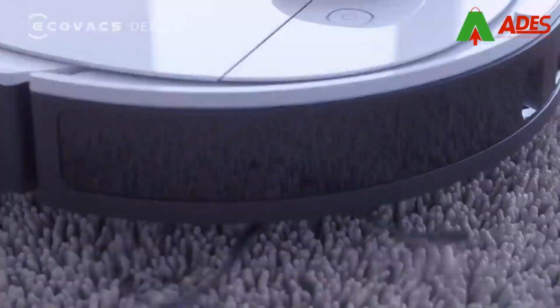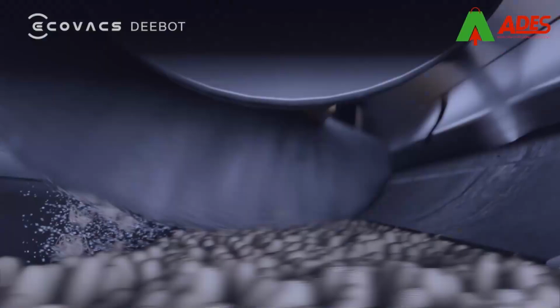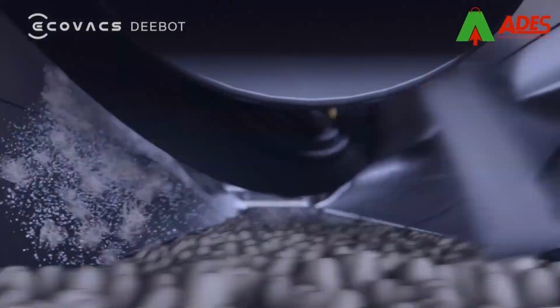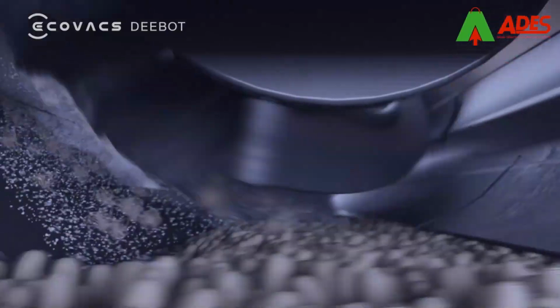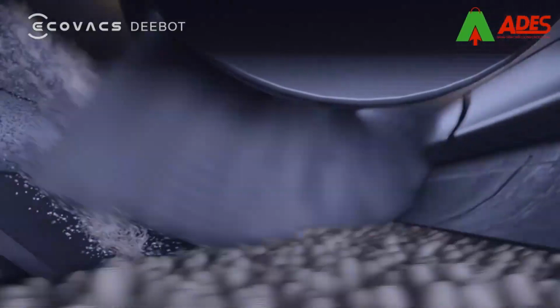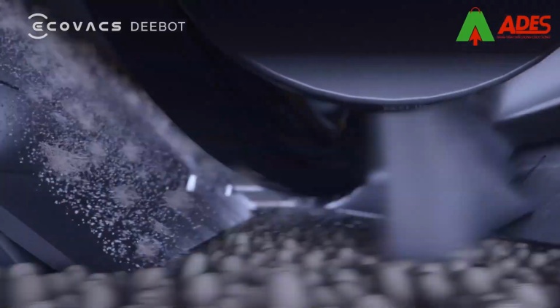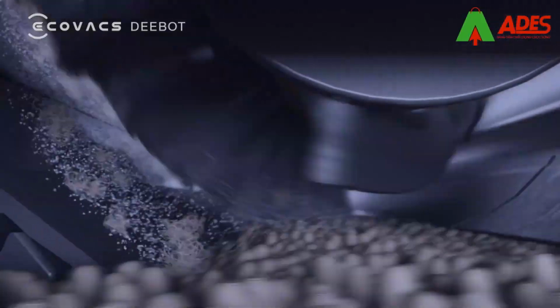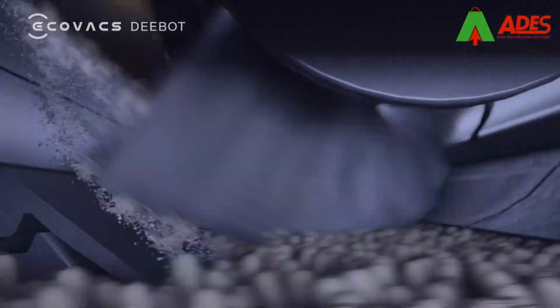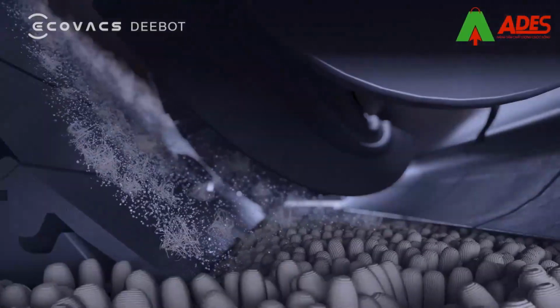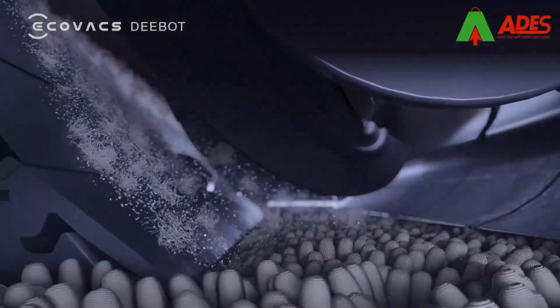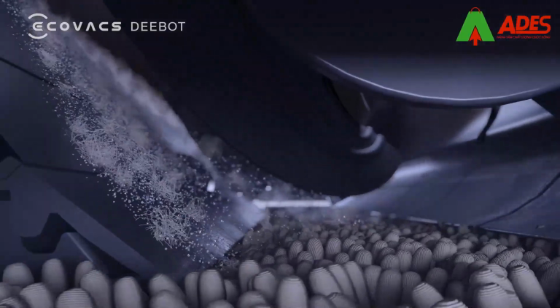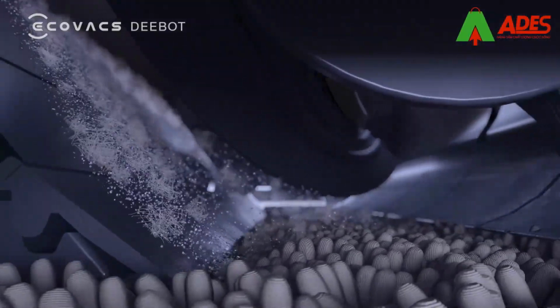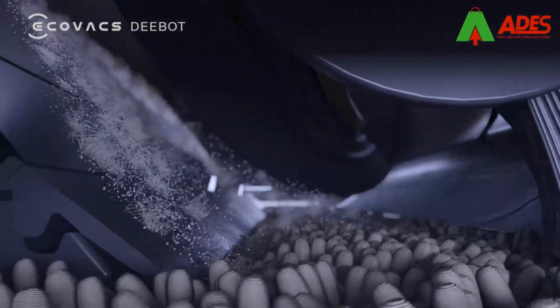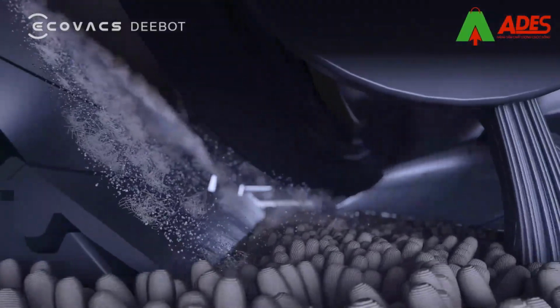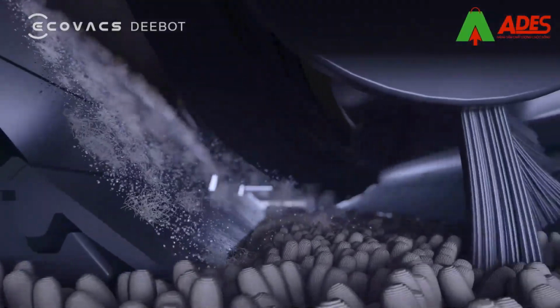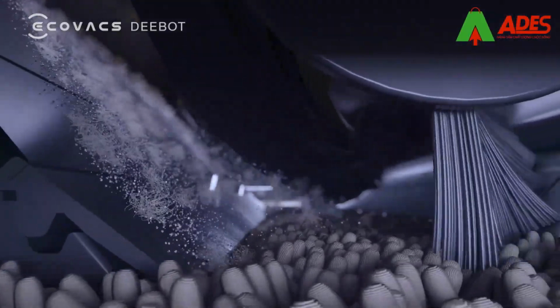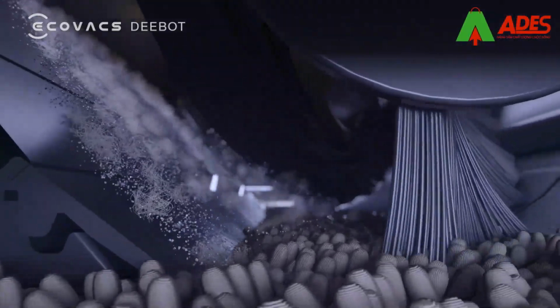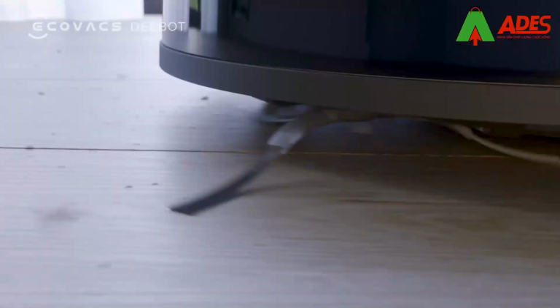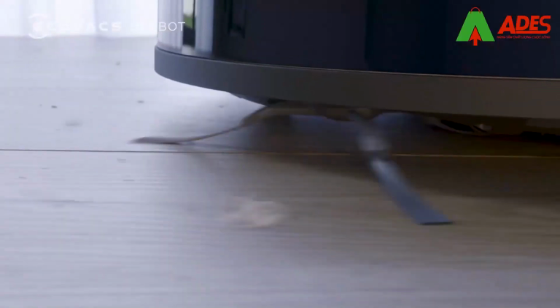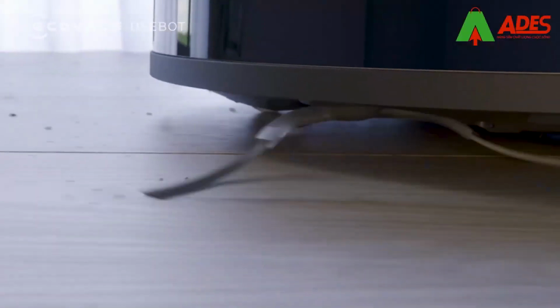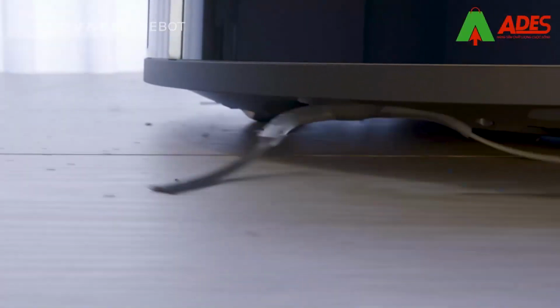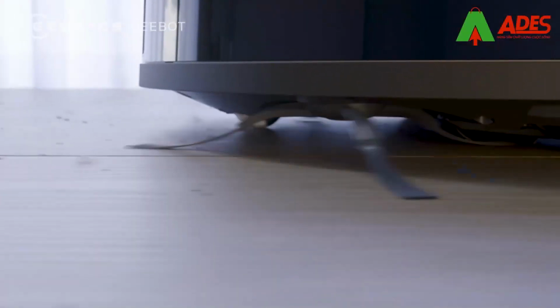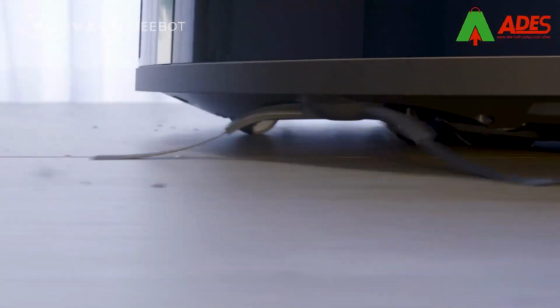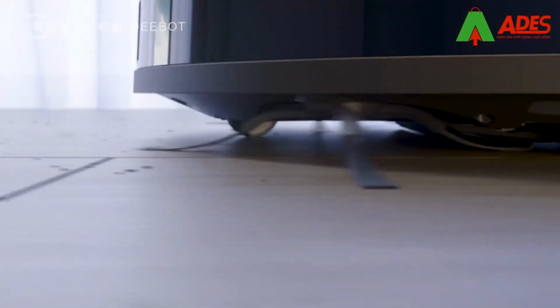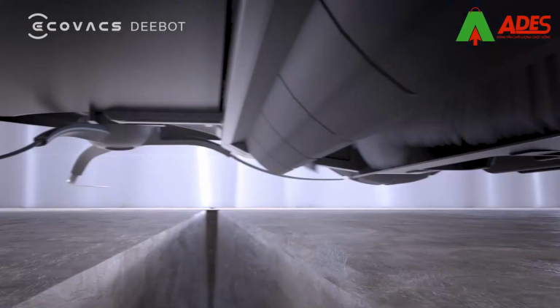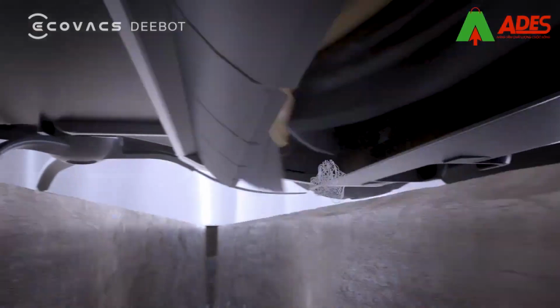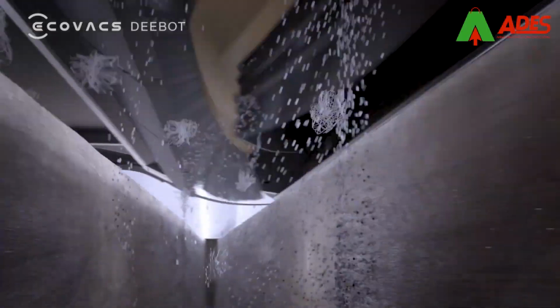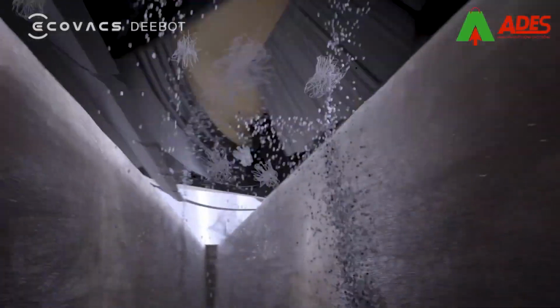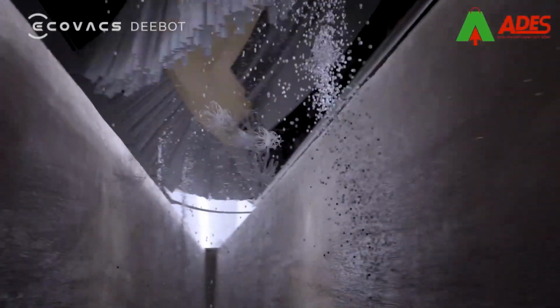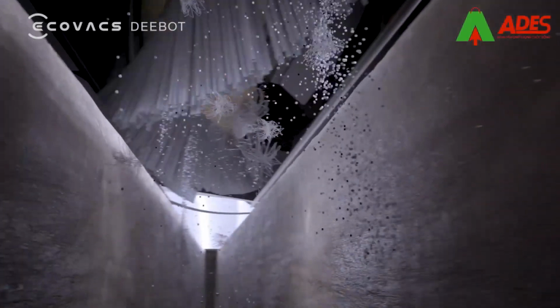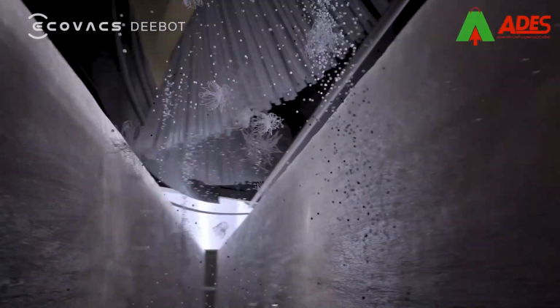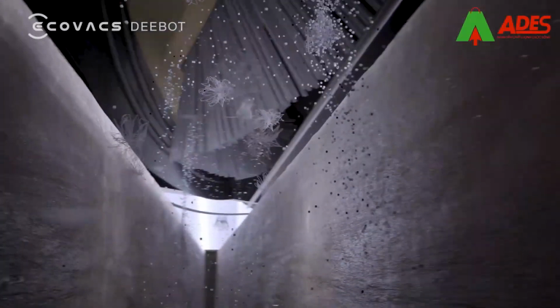Three levels of suction power. From the carpet to the floor, no dust will be missed.